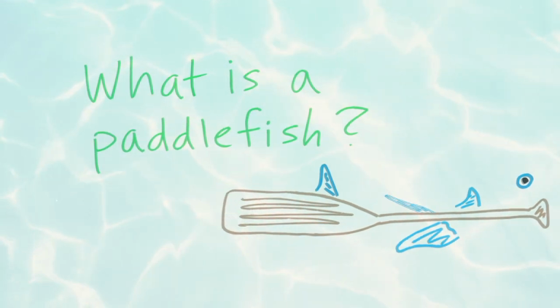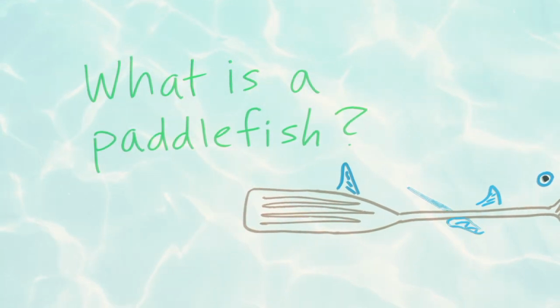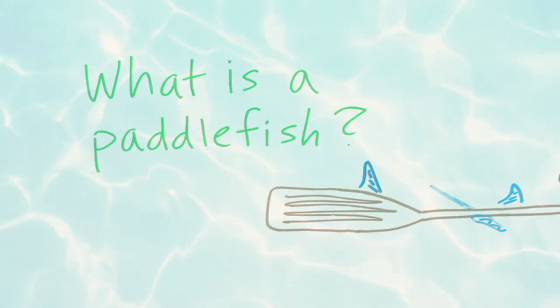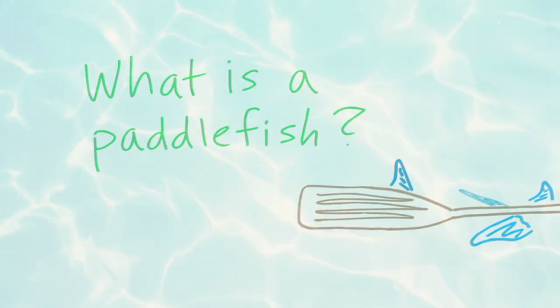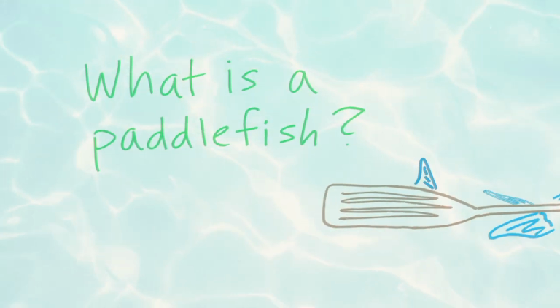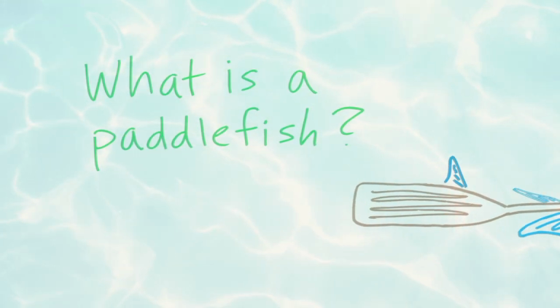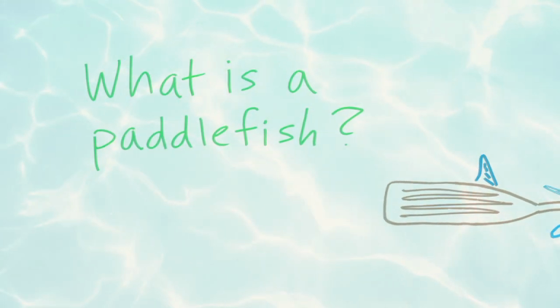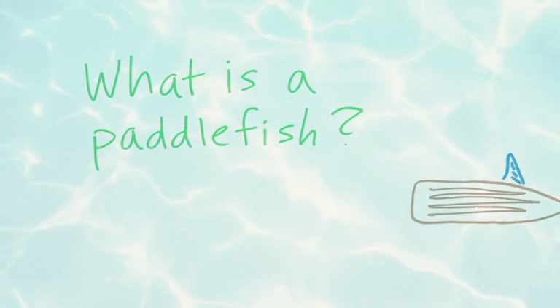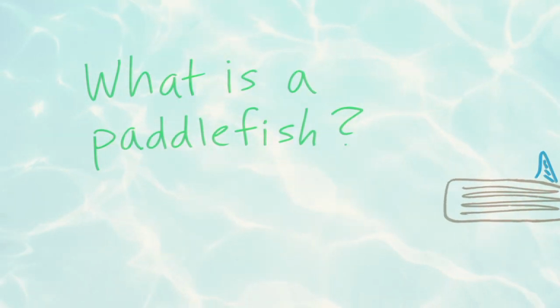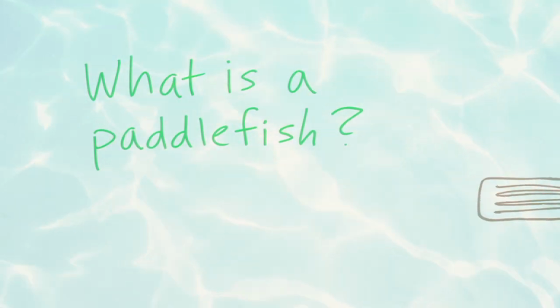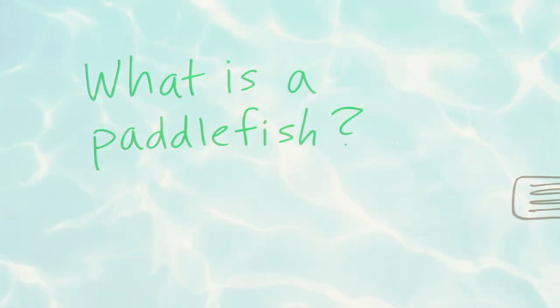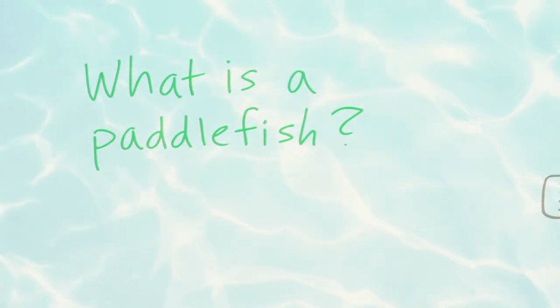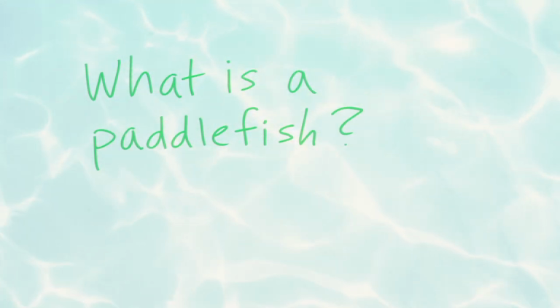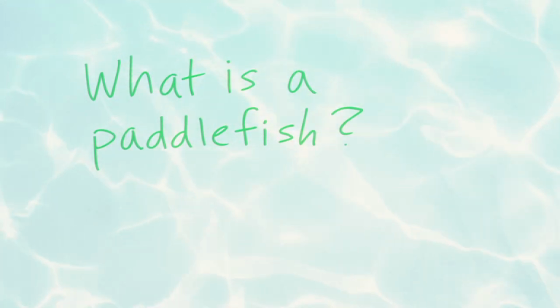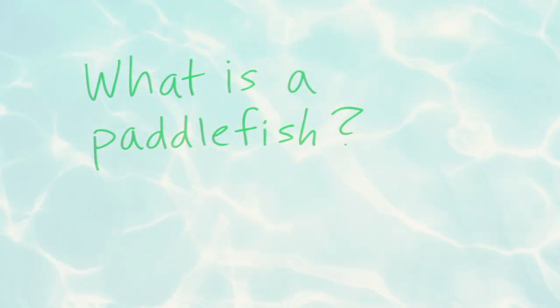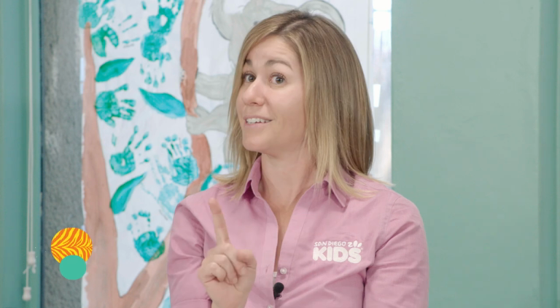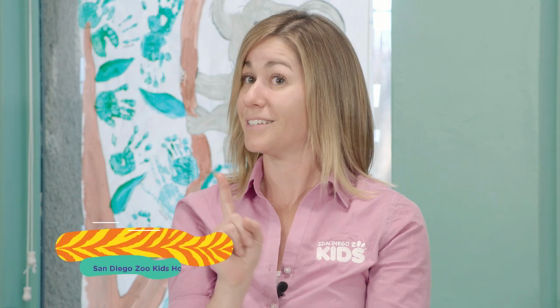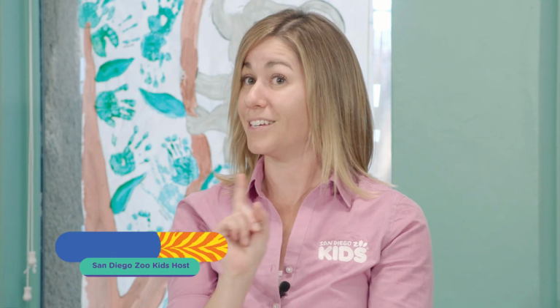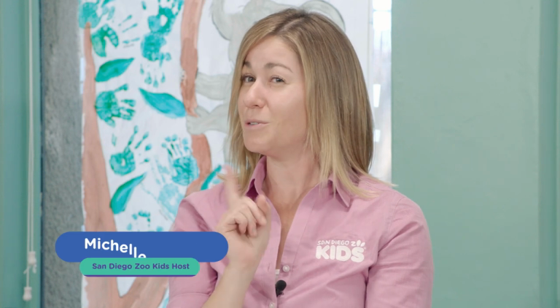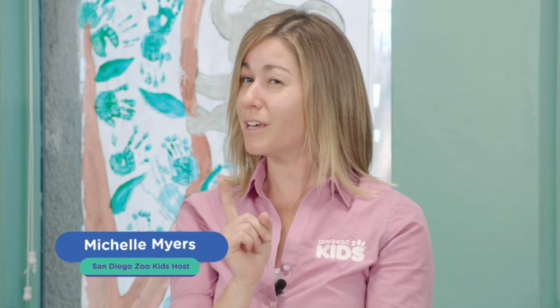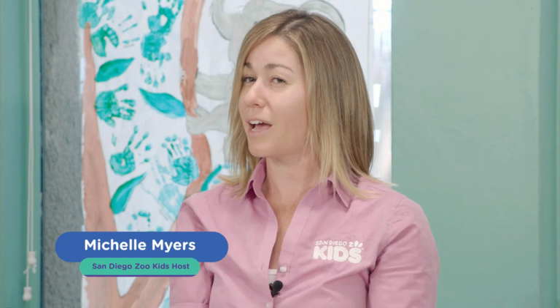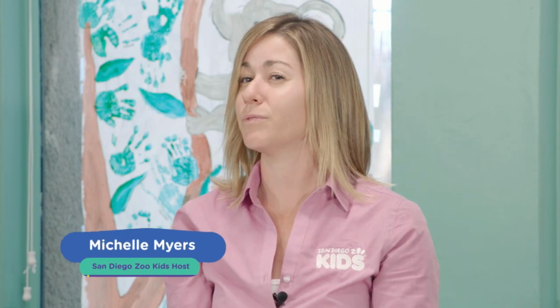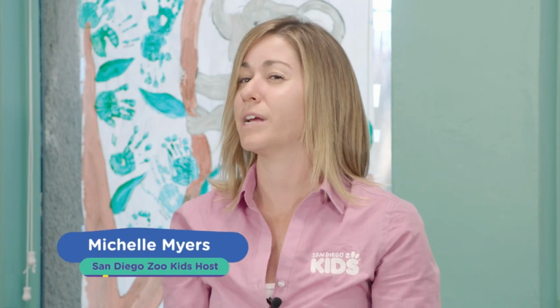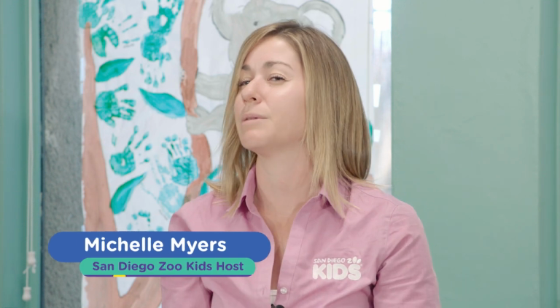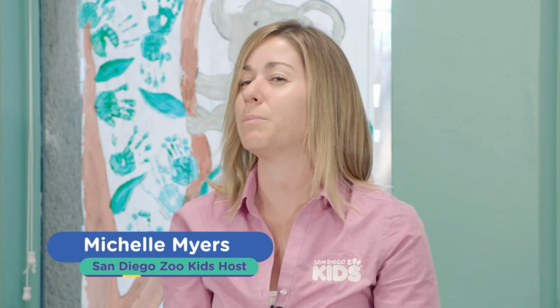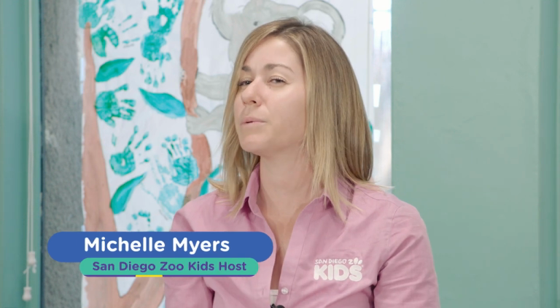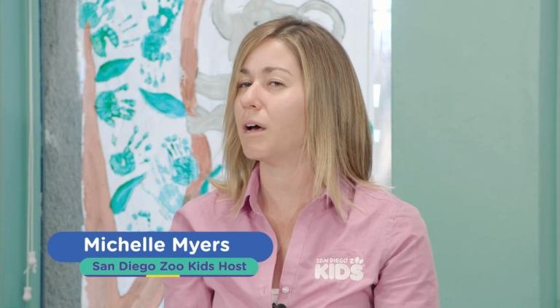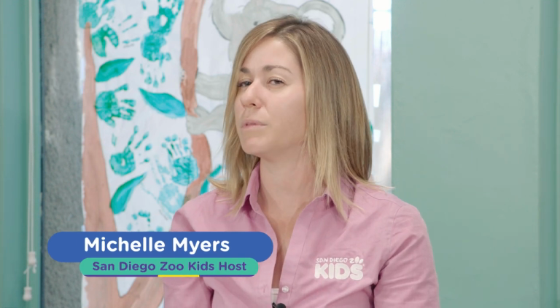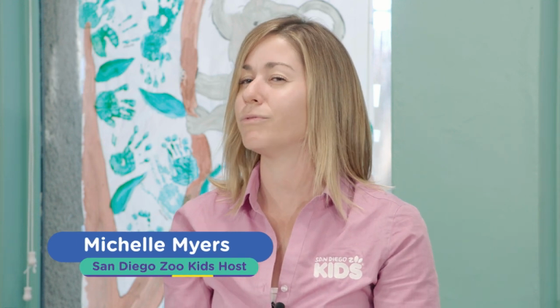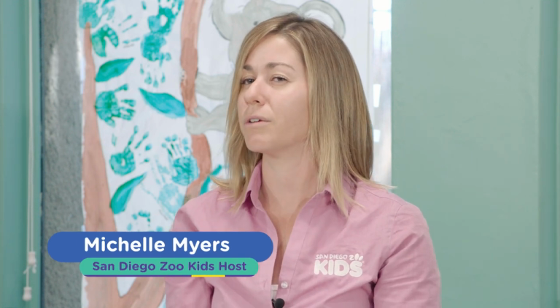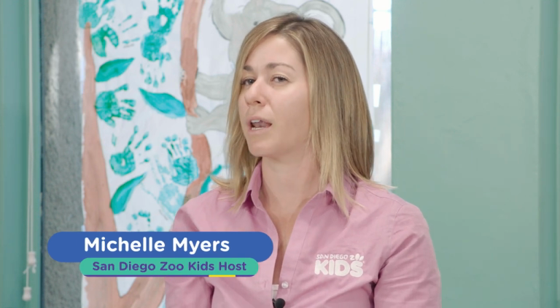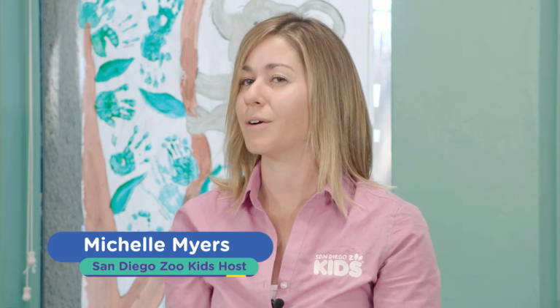A paddlefish? I've never heard of that, but I do think I have some friends that might be able to help me figure that out.